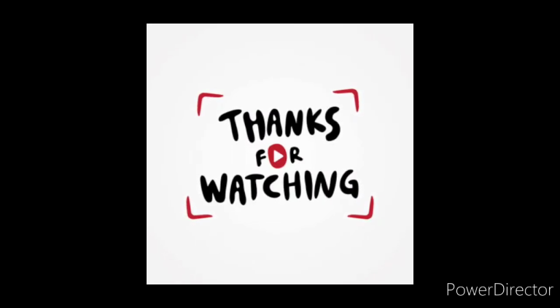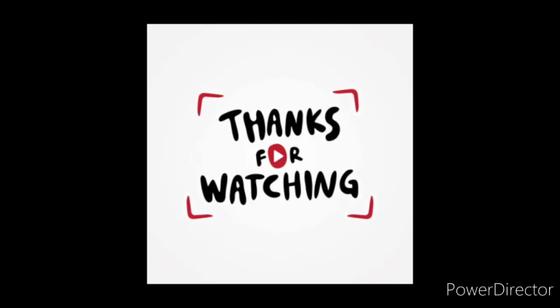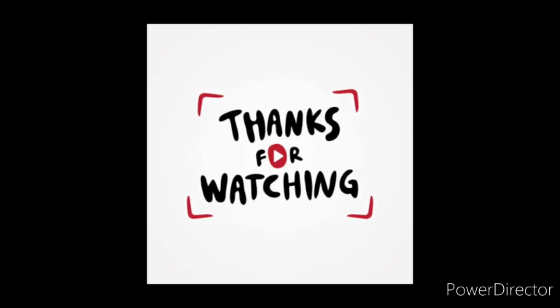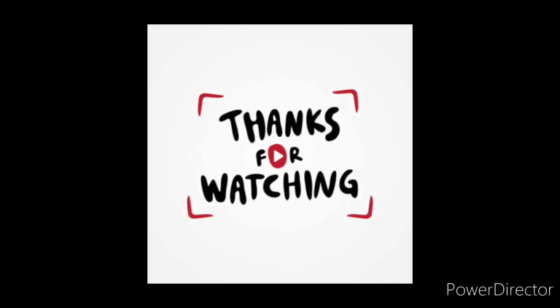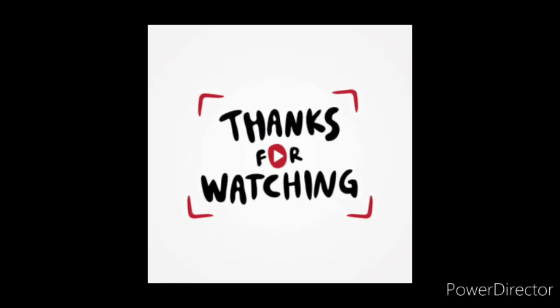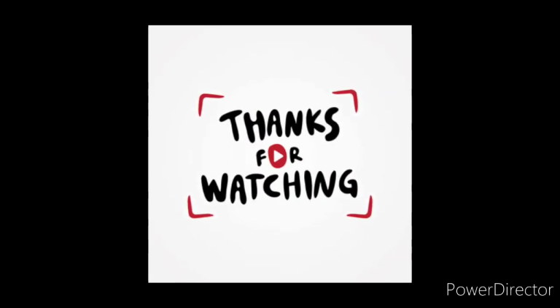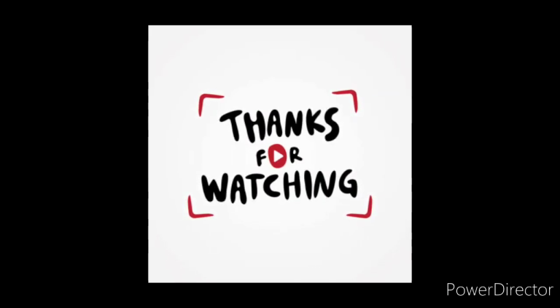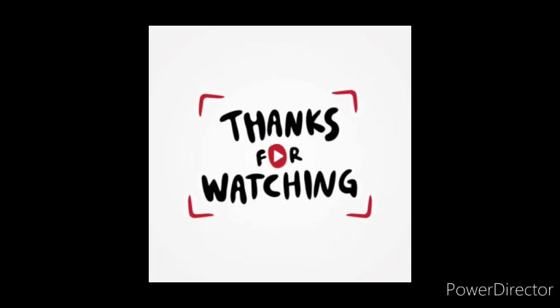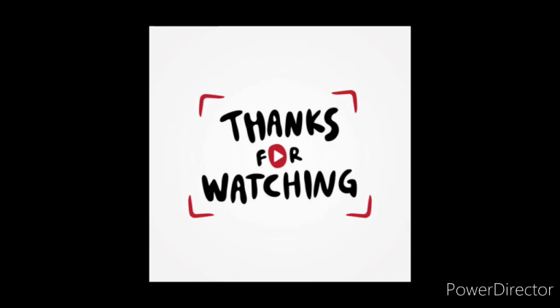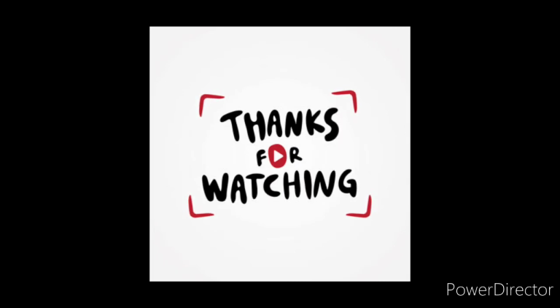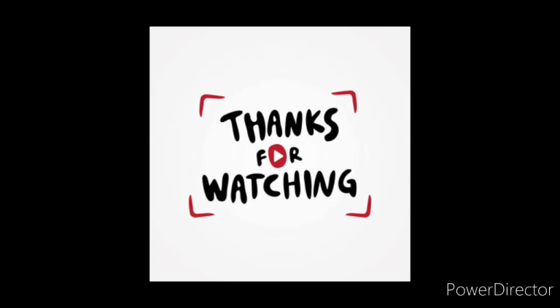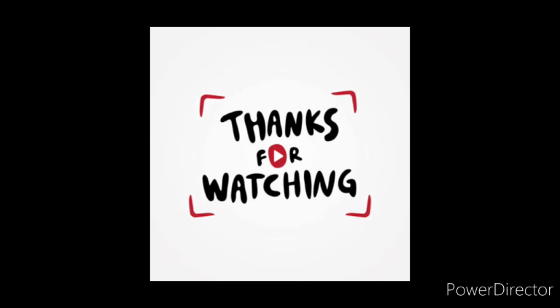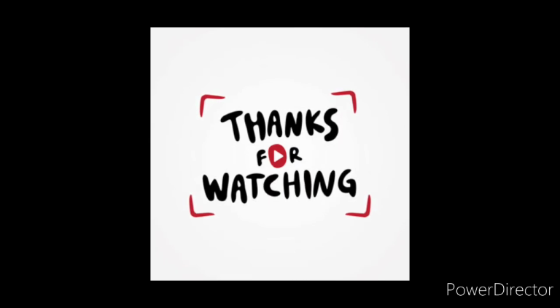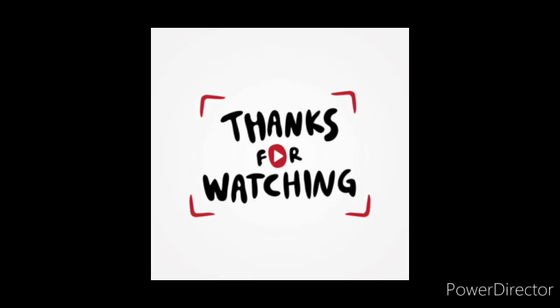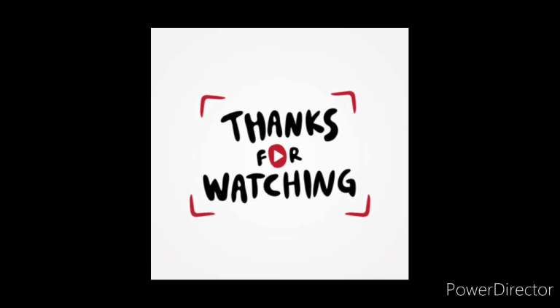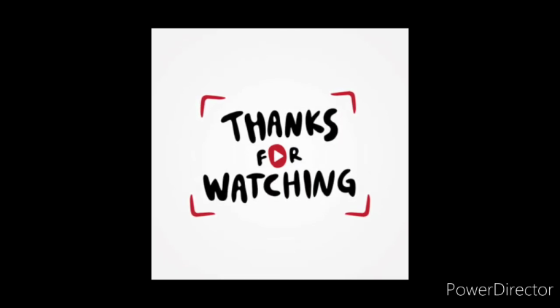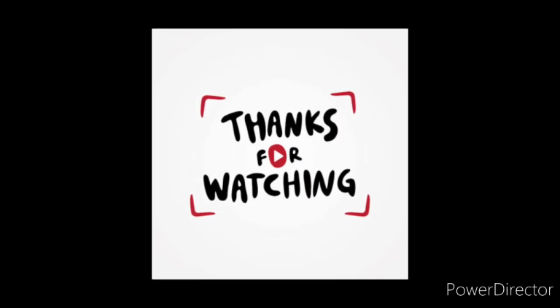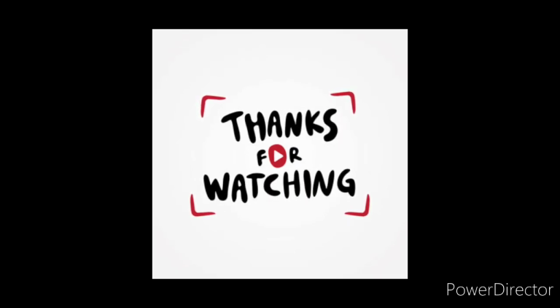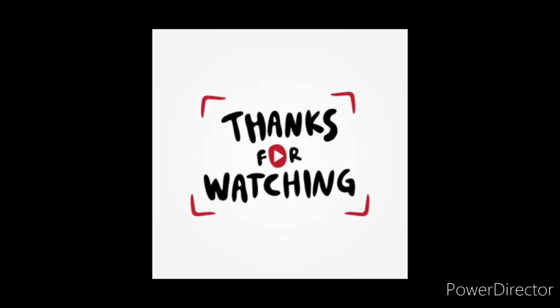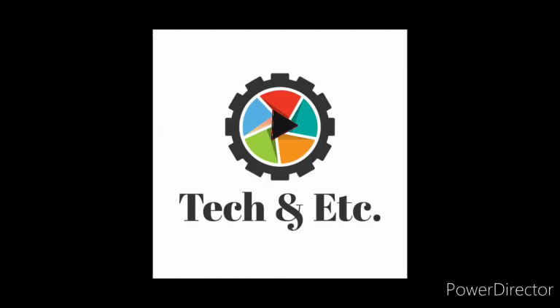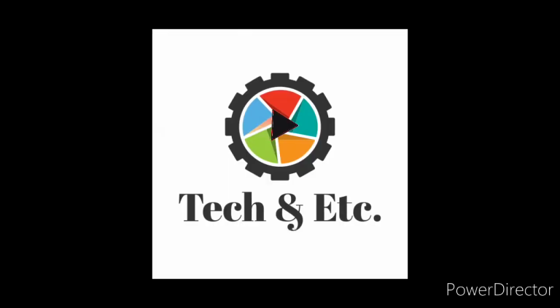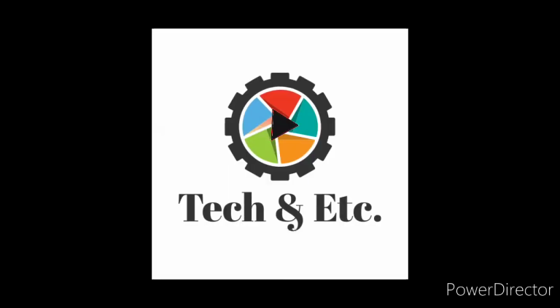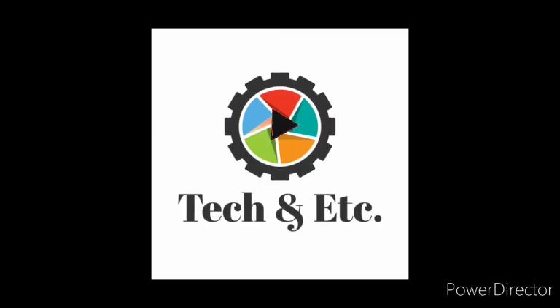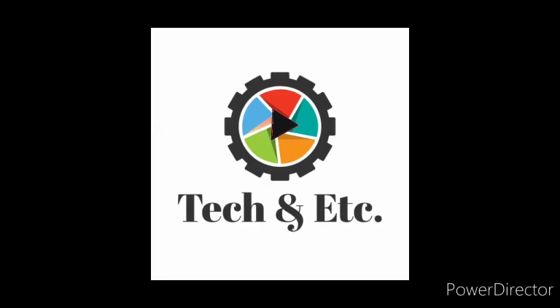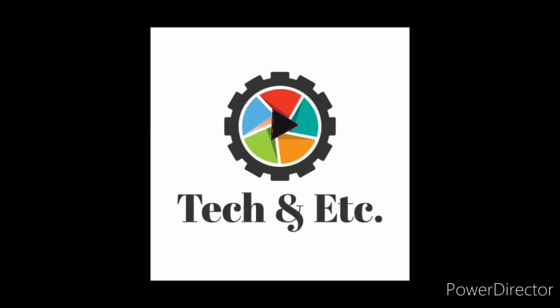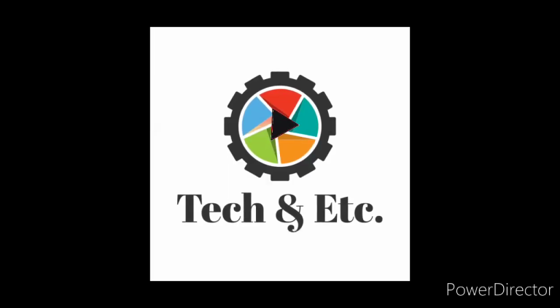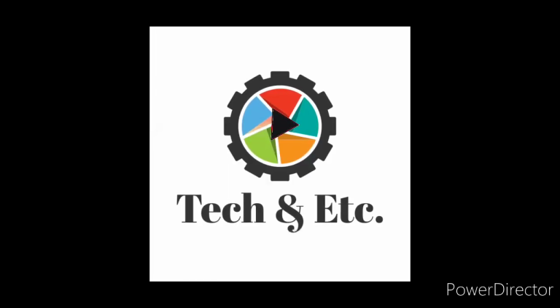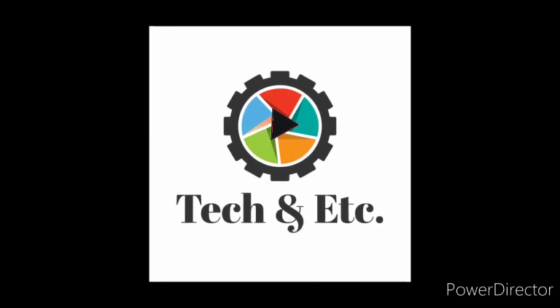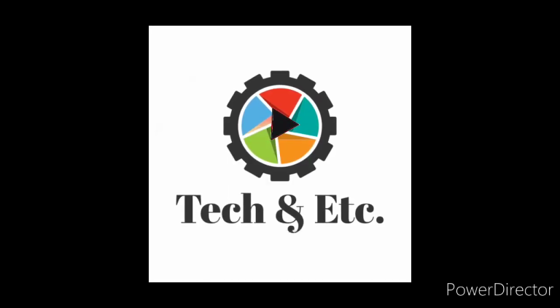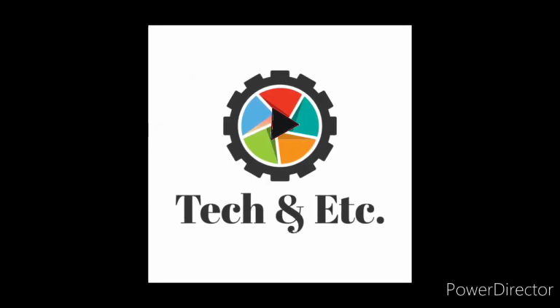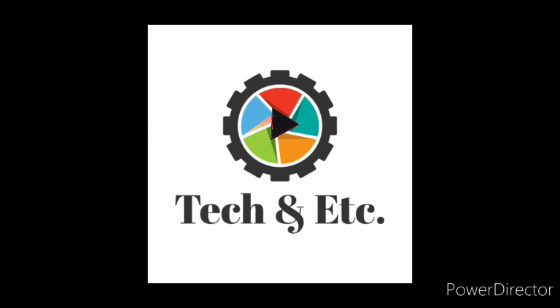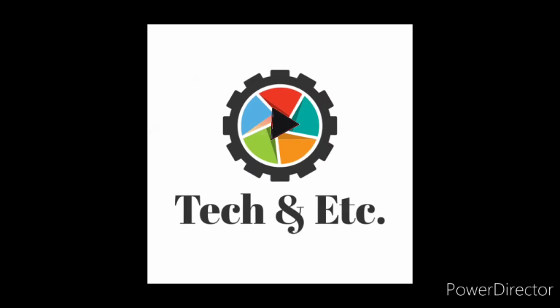Thank you for watching this. Please subscribe to my channel TKNETC.